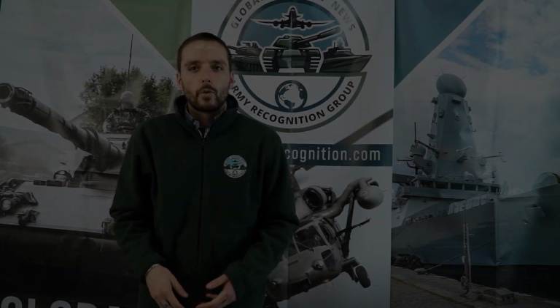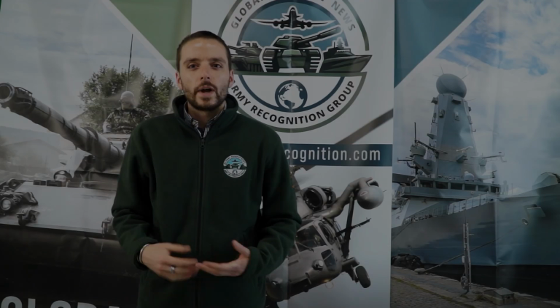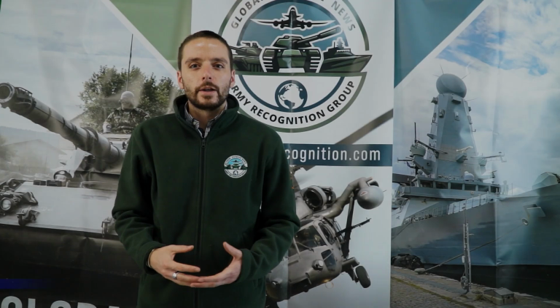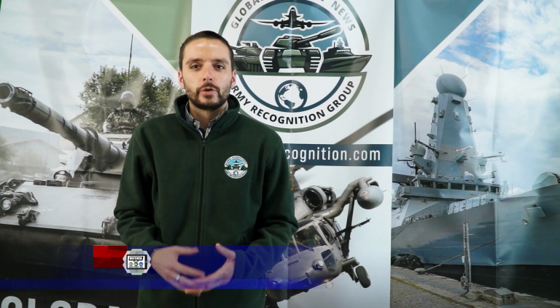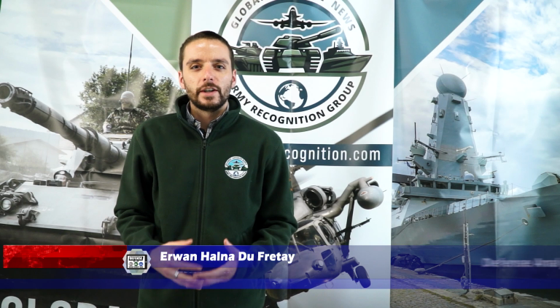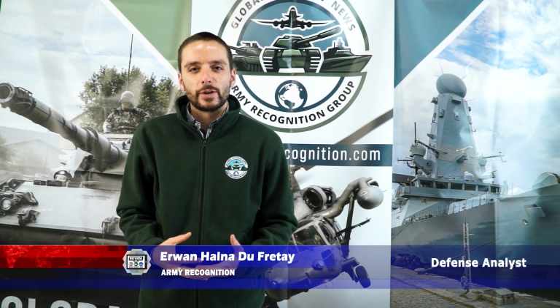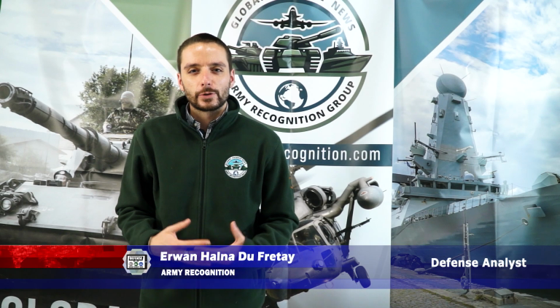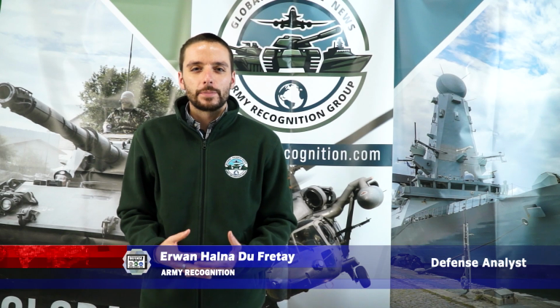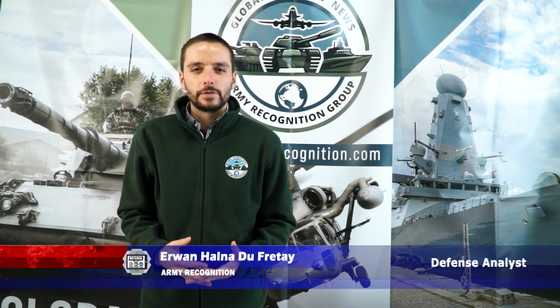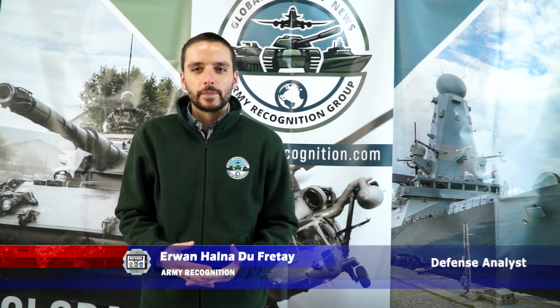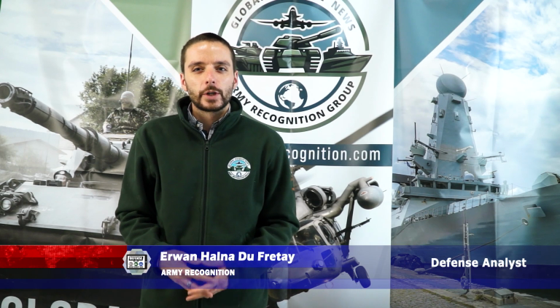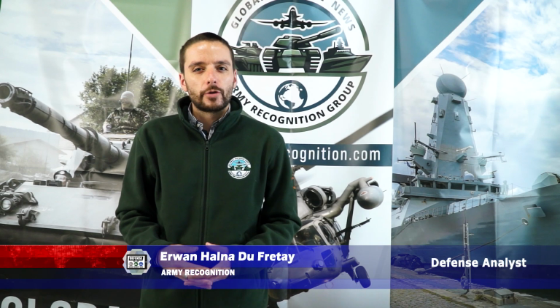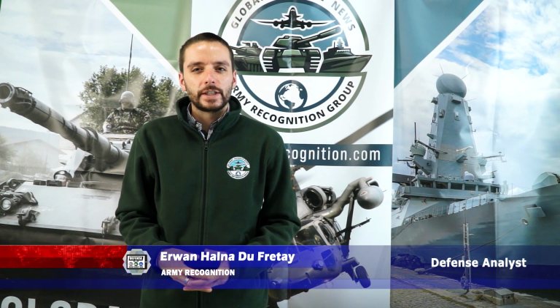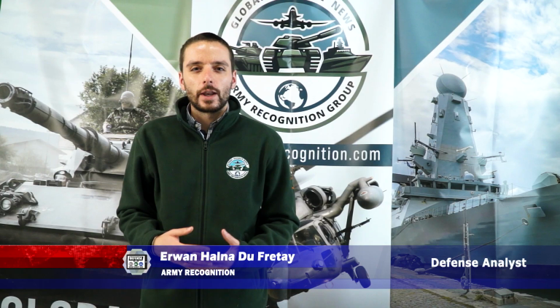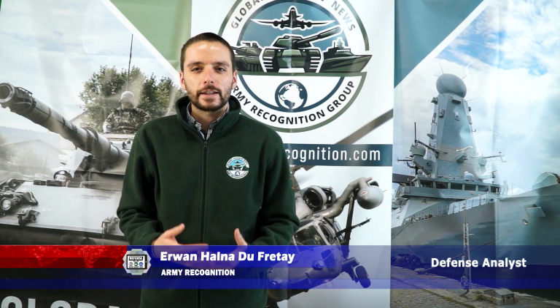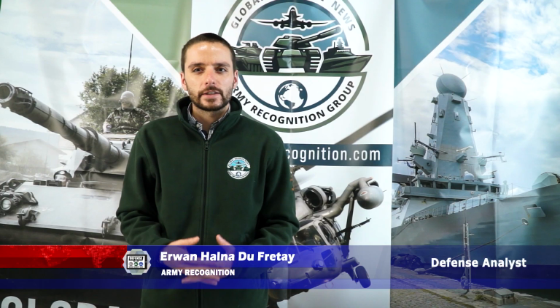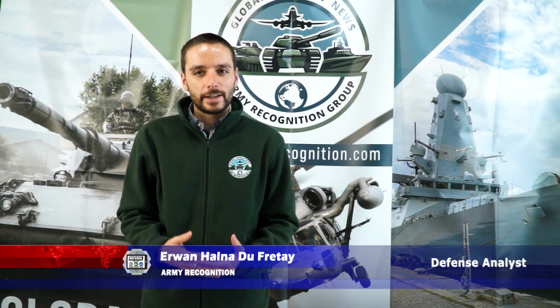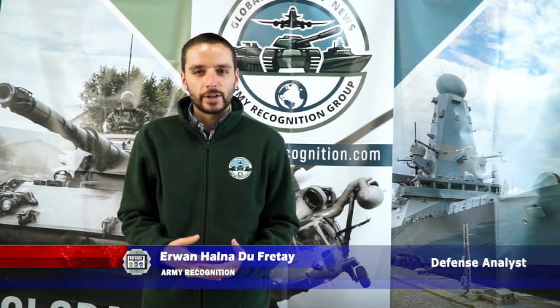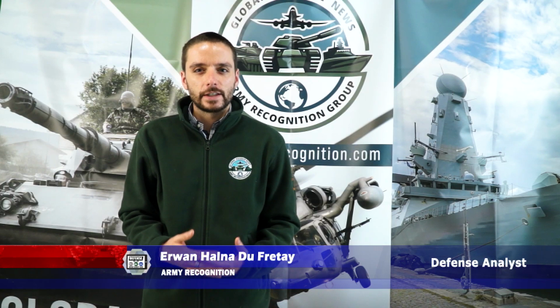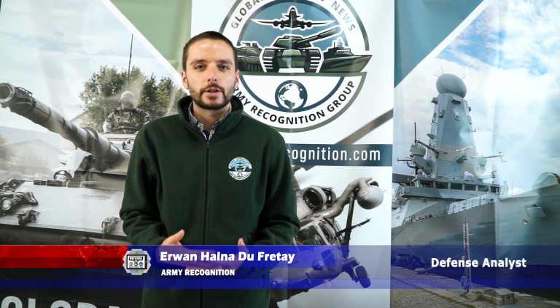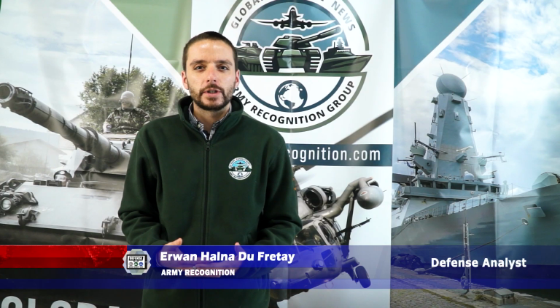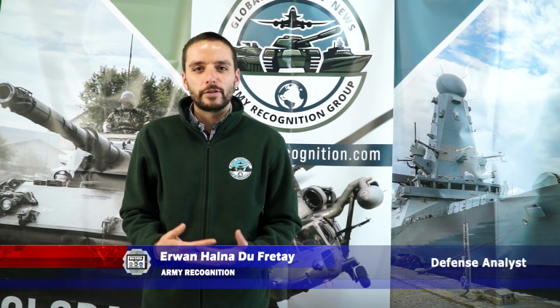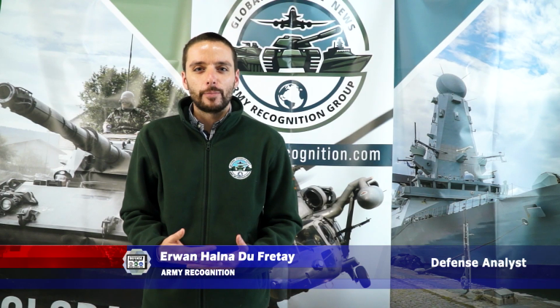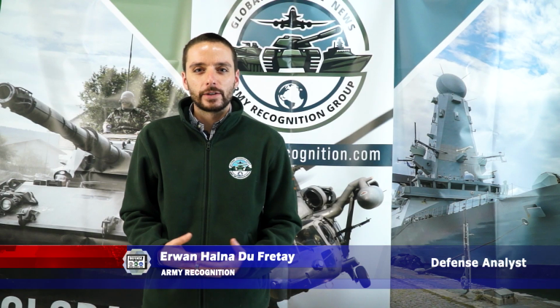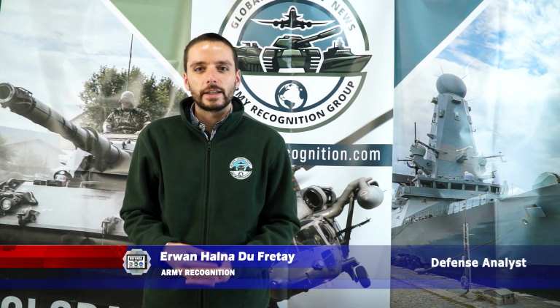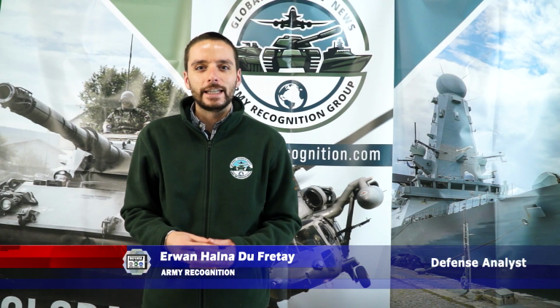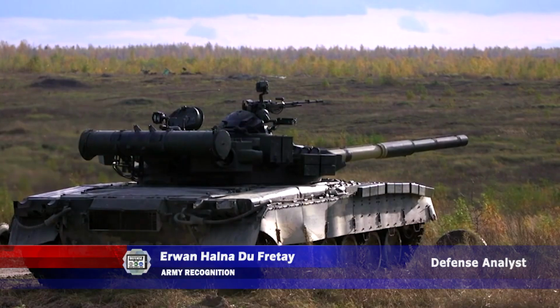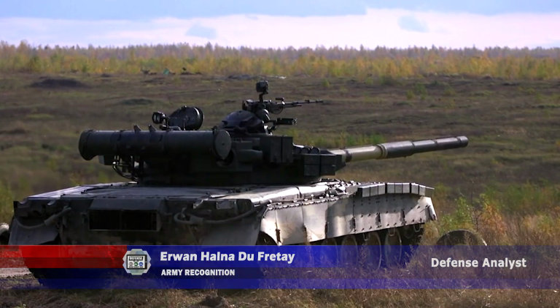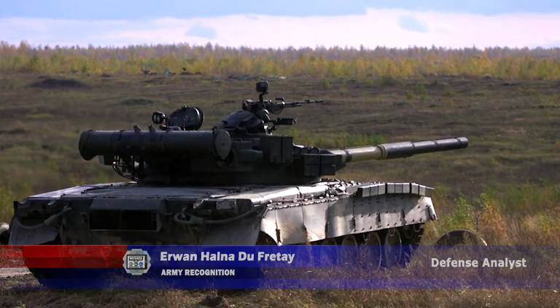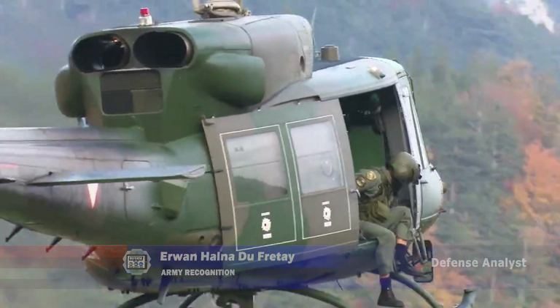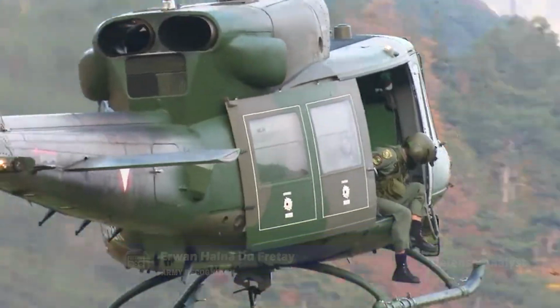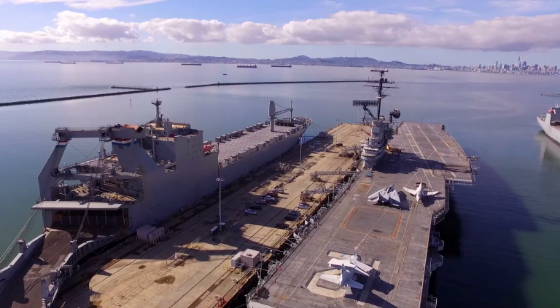Welcome to DefenseWebTV, covering the latest defense and security developments in land, air and sea.